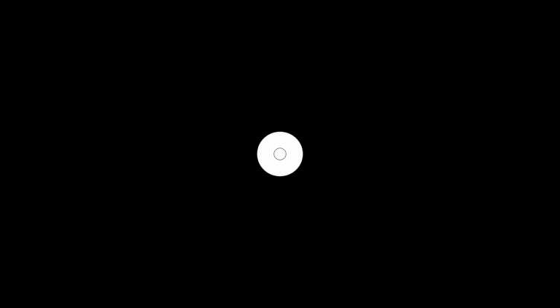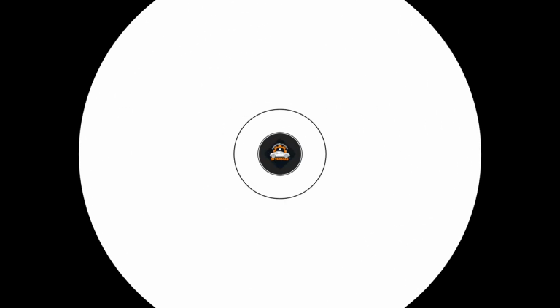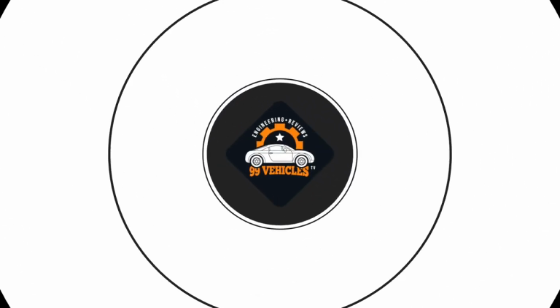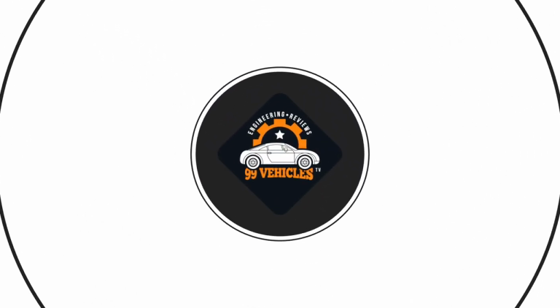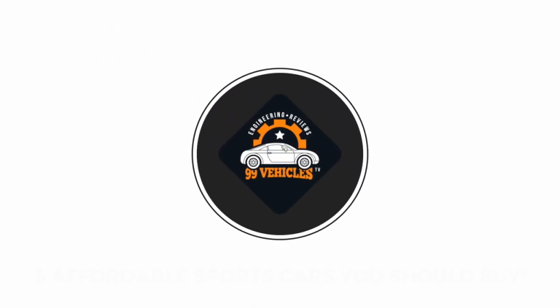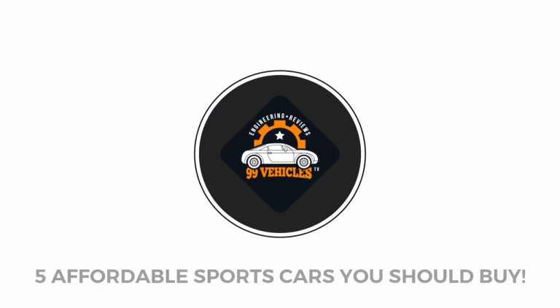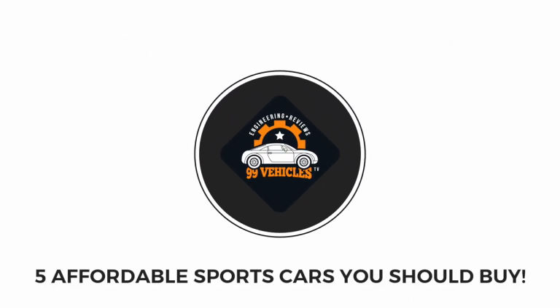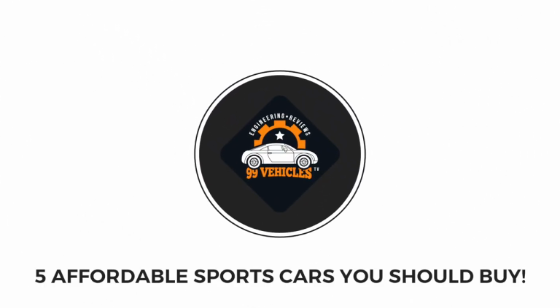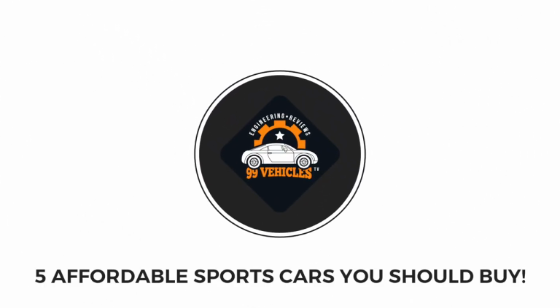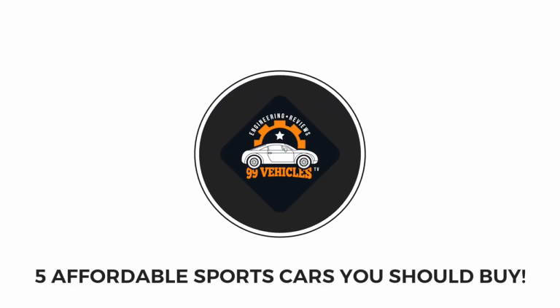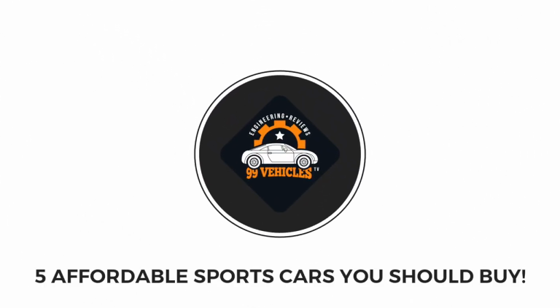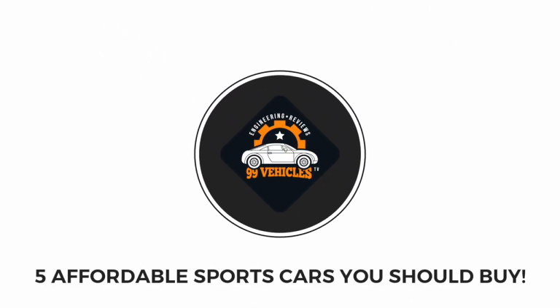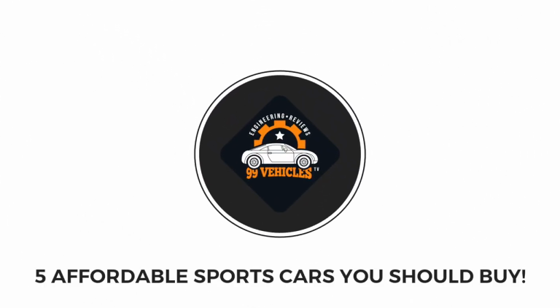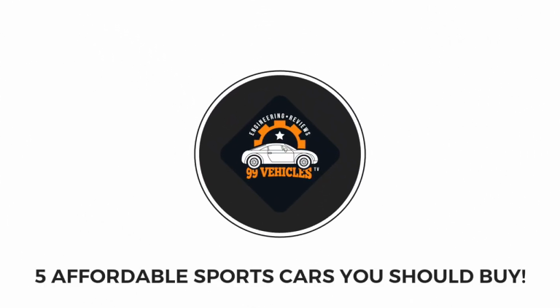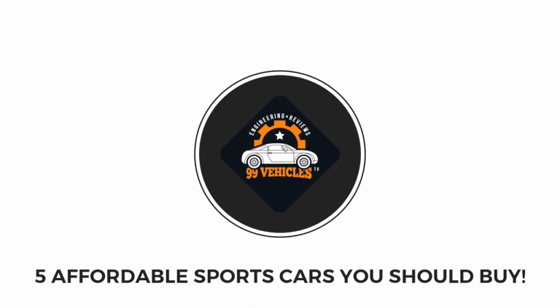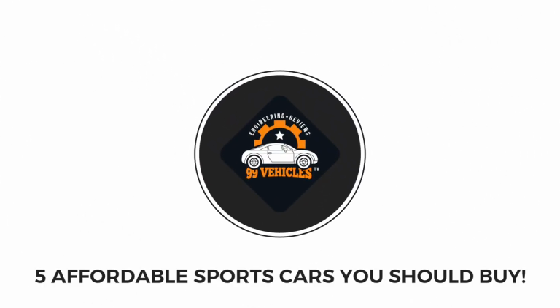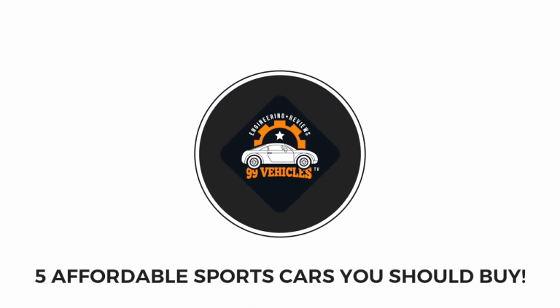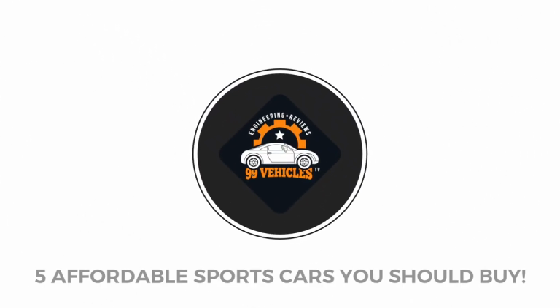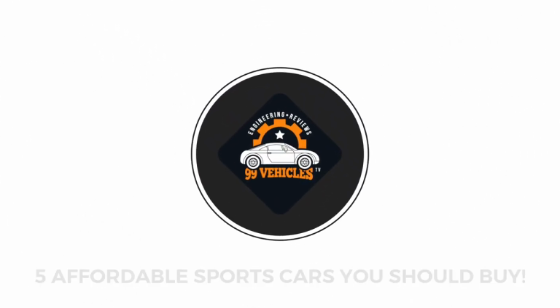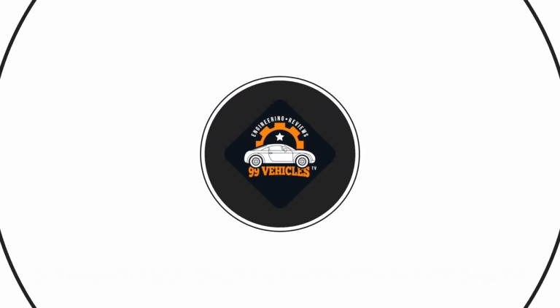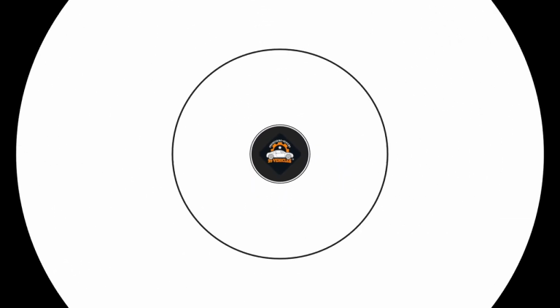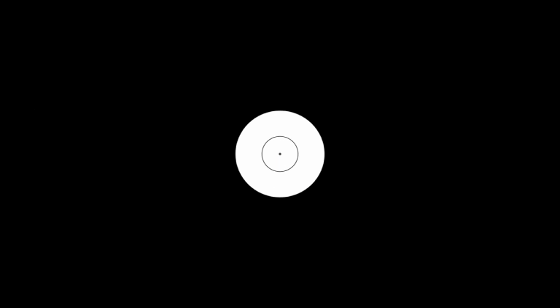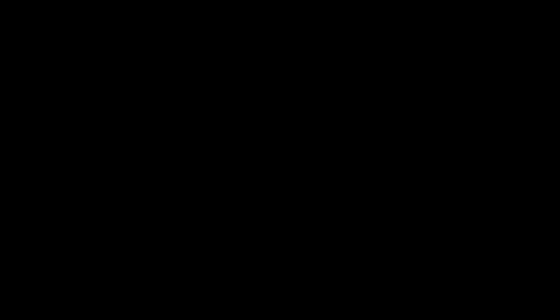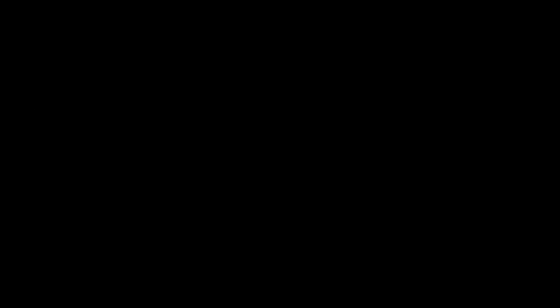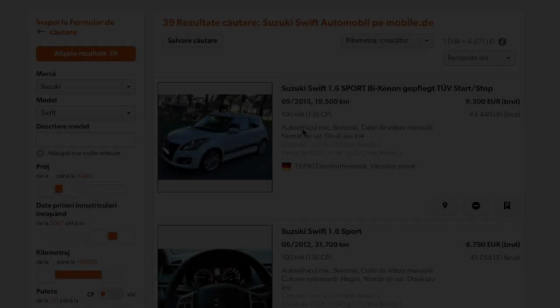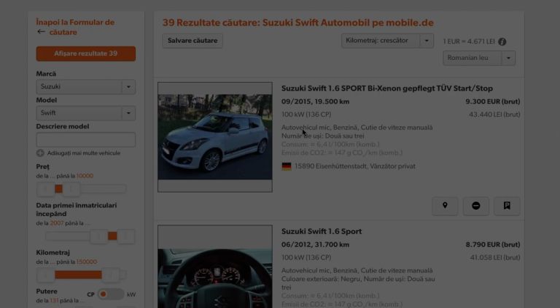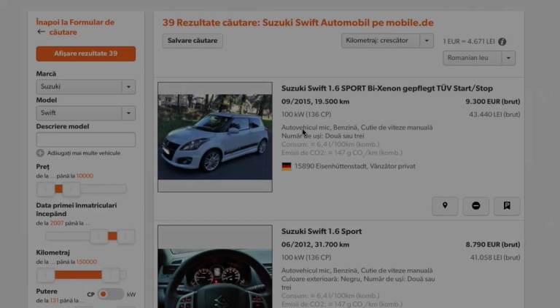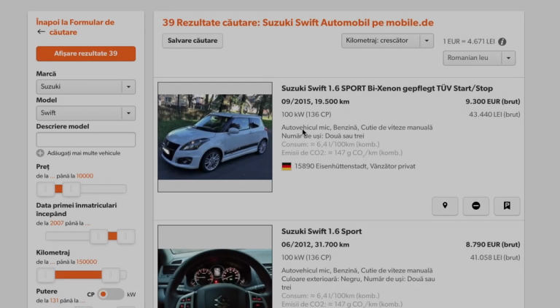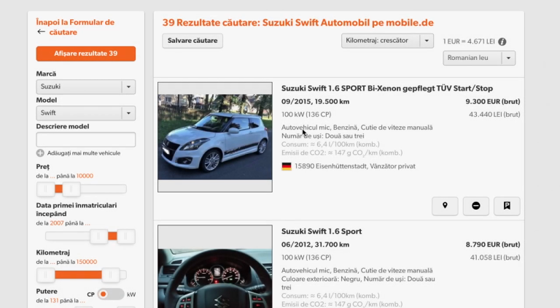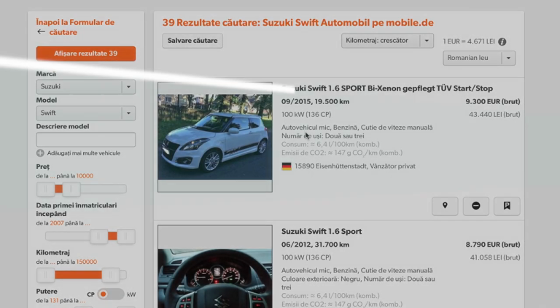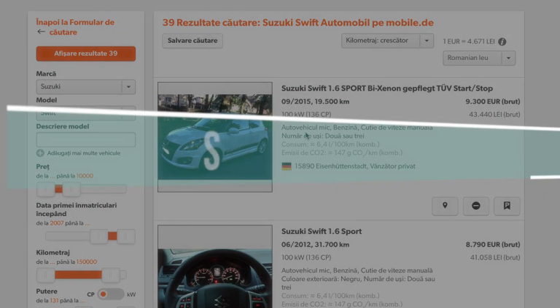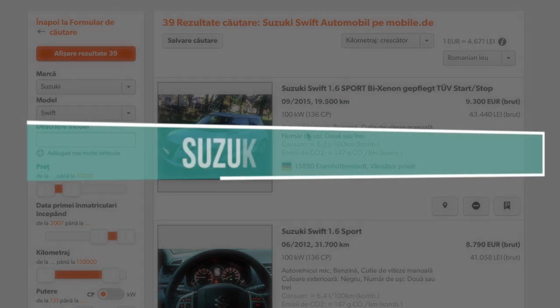In this video I will present 5 cars which prove to be affordable and sporty at the same time. So here we go.